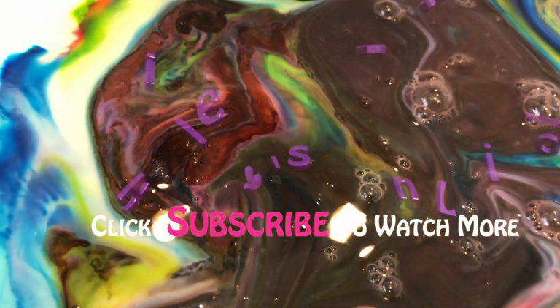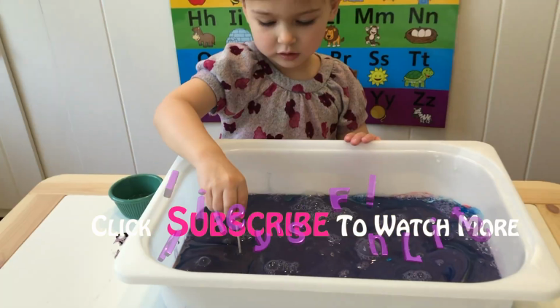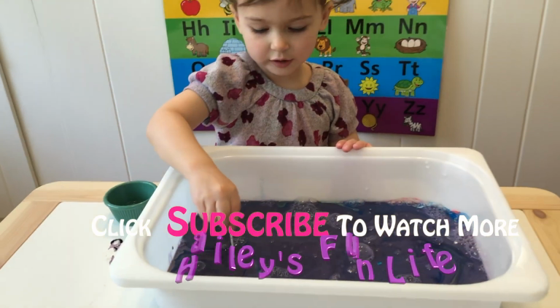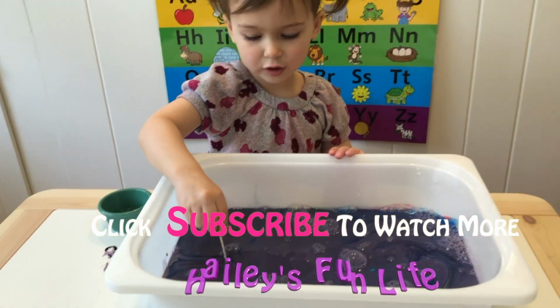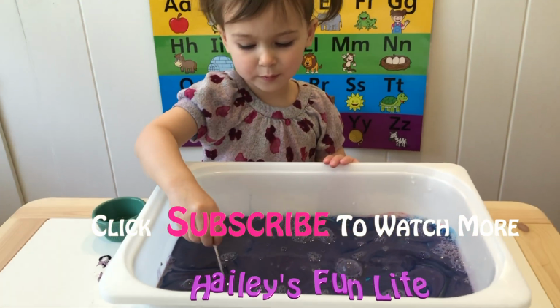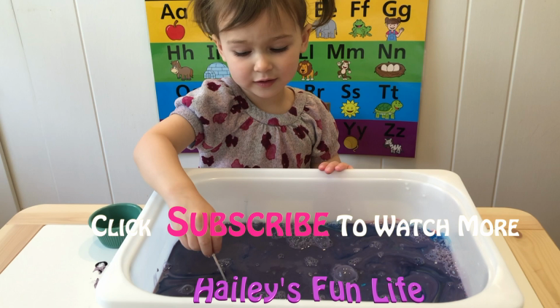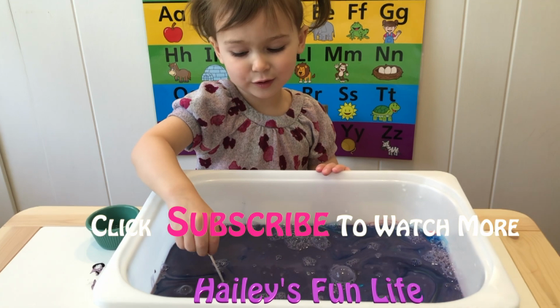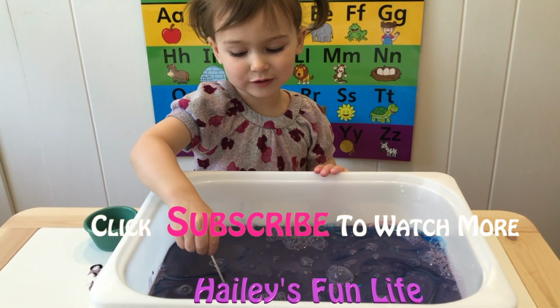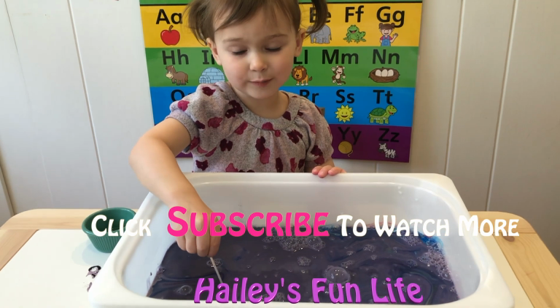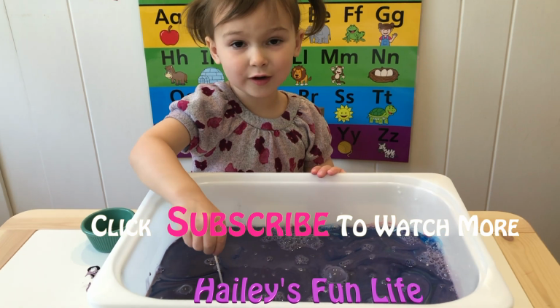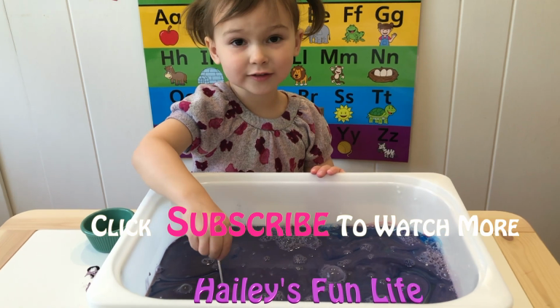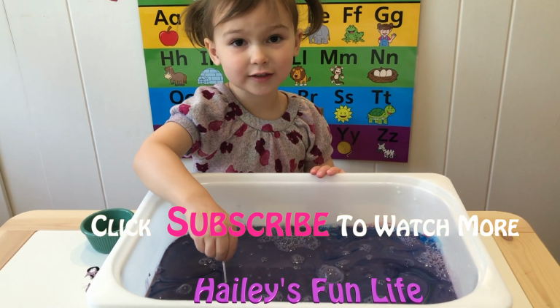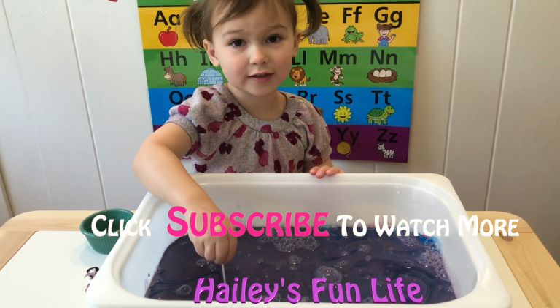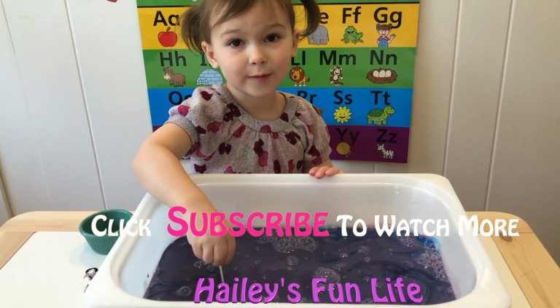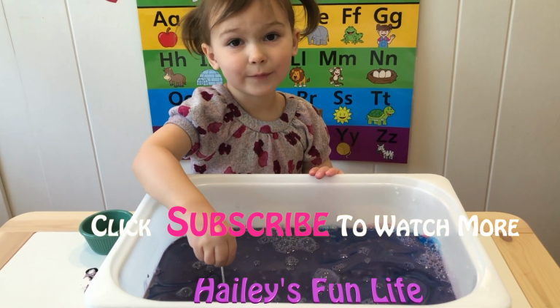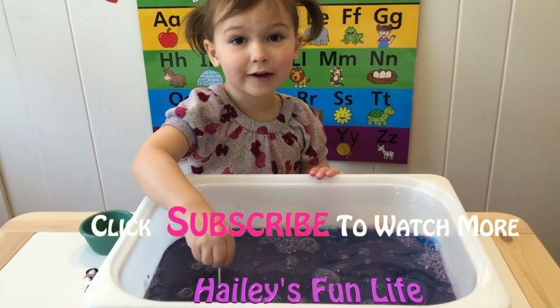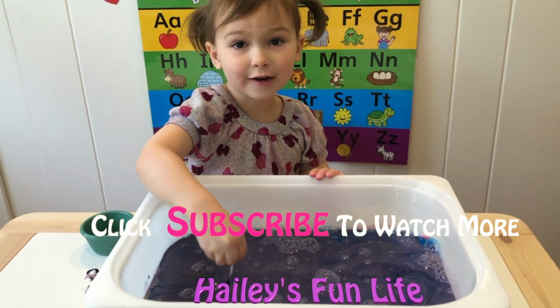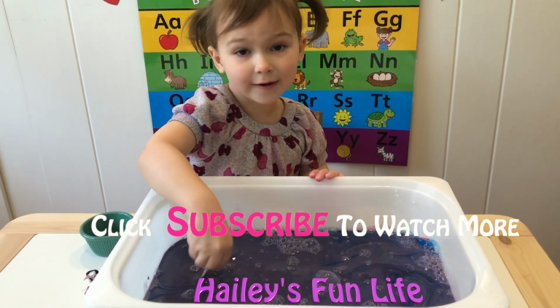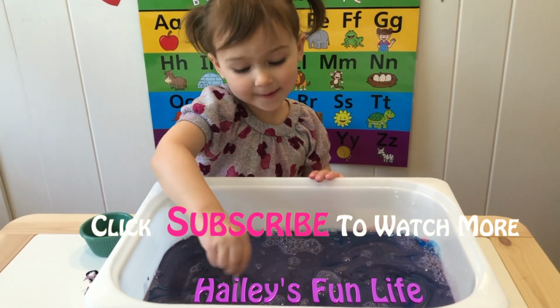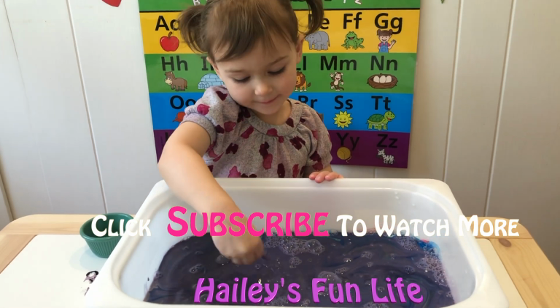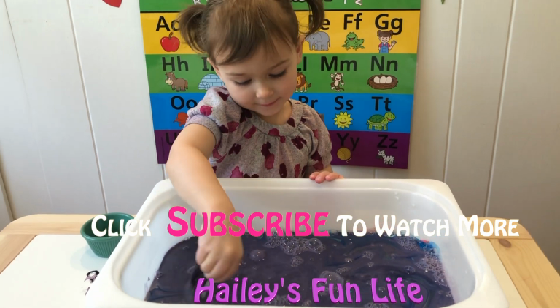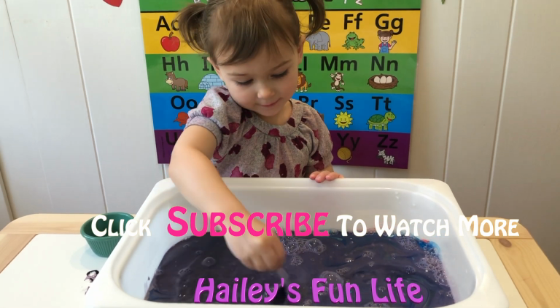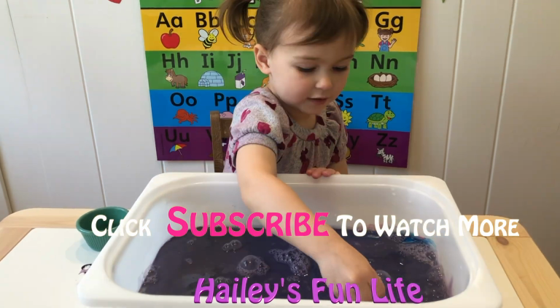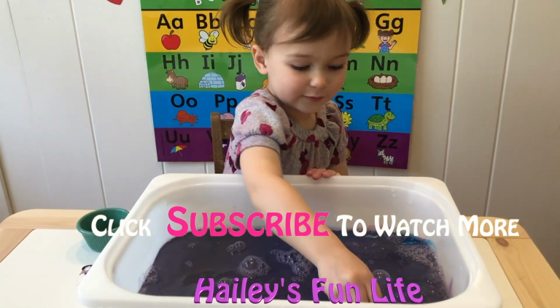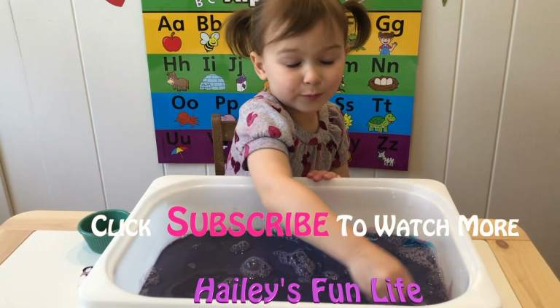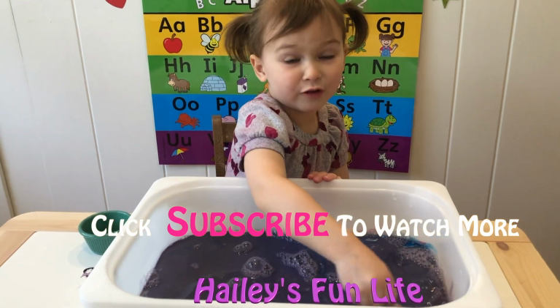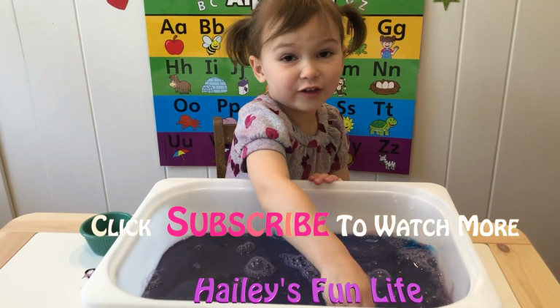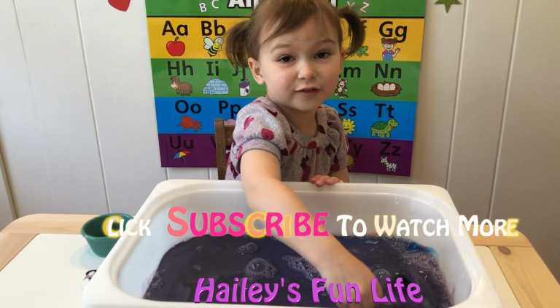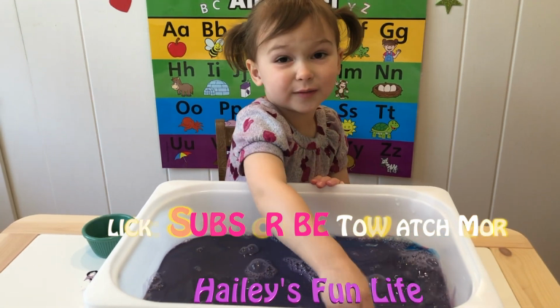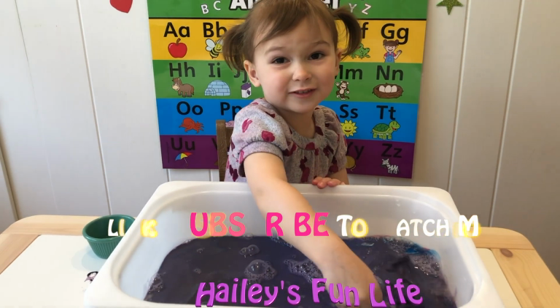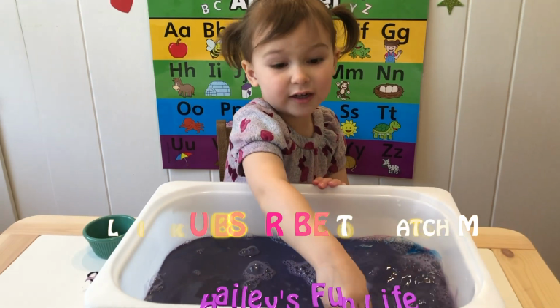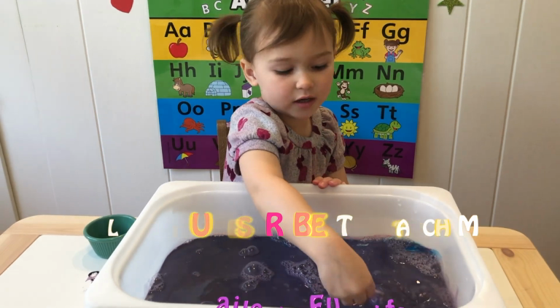I hope you guys had a good time watching. Bye! For more videos, subscribe!